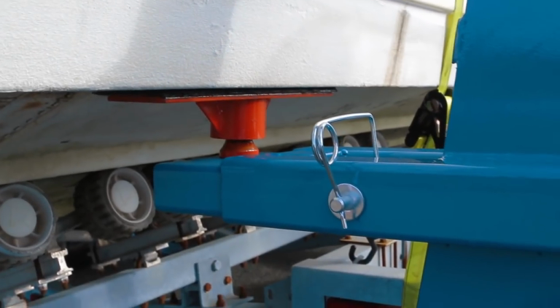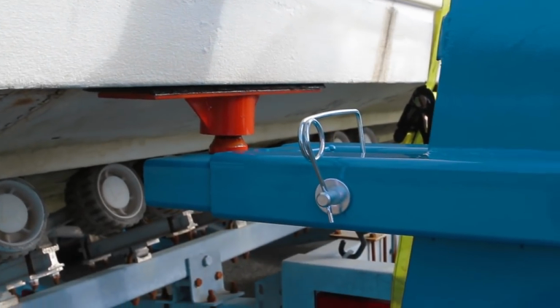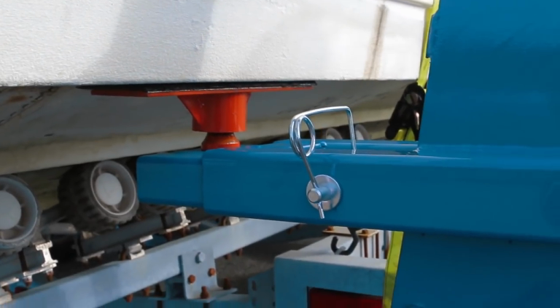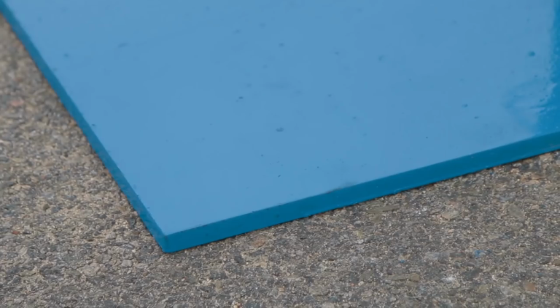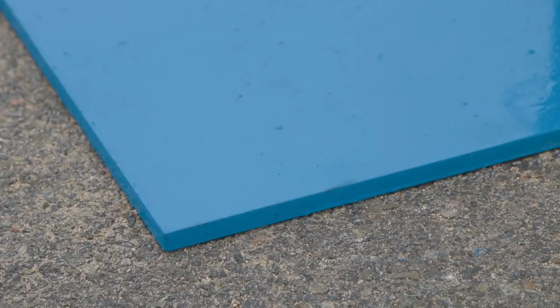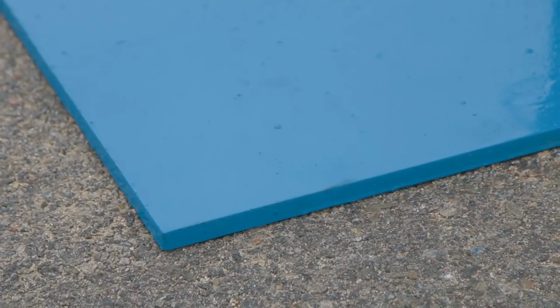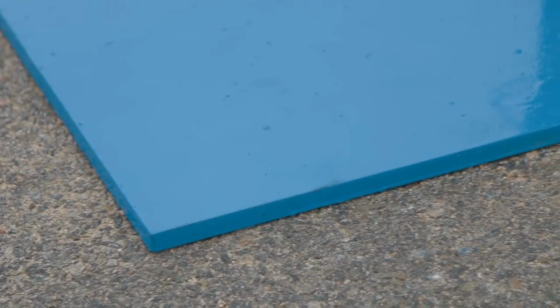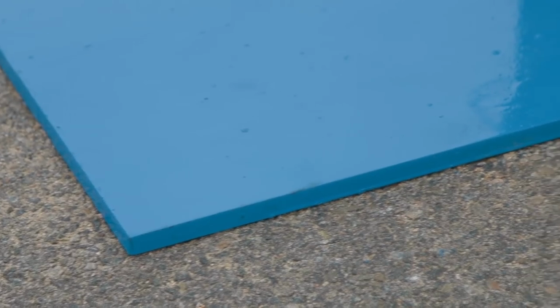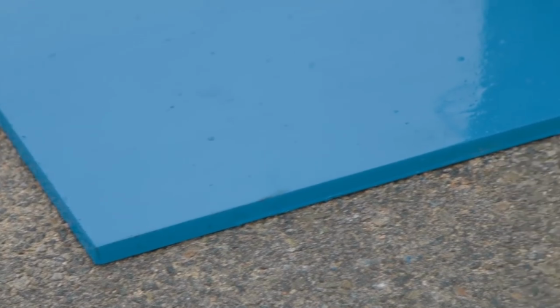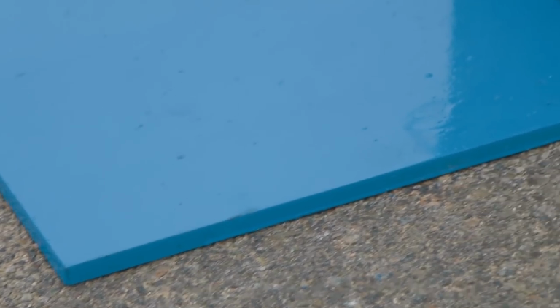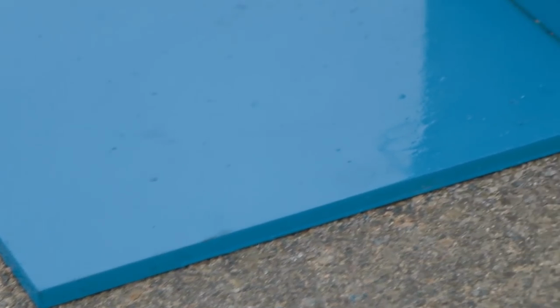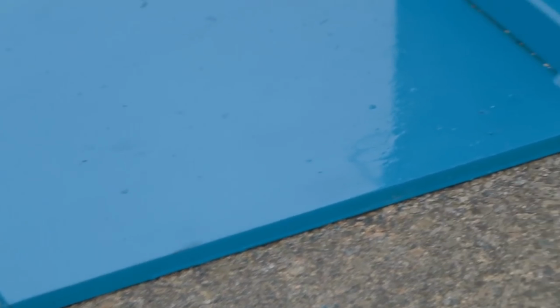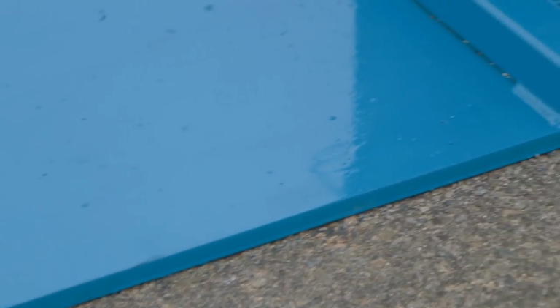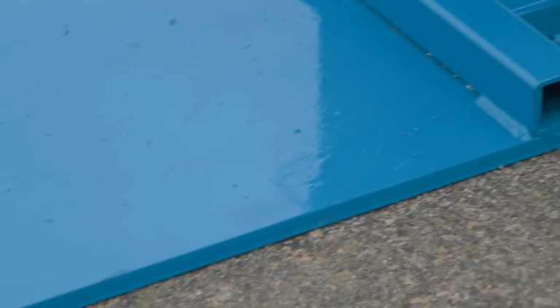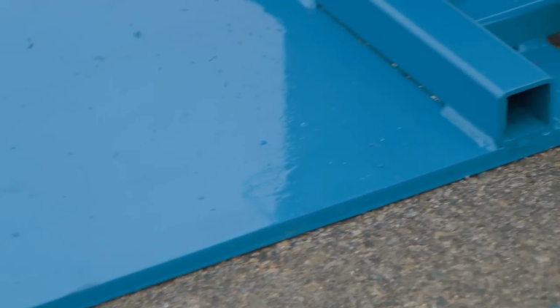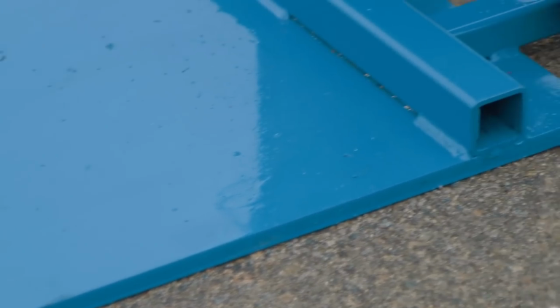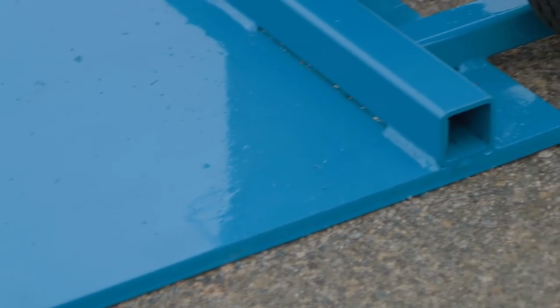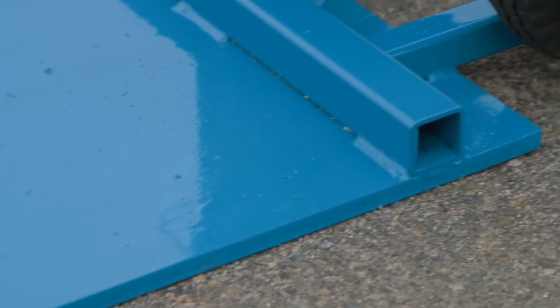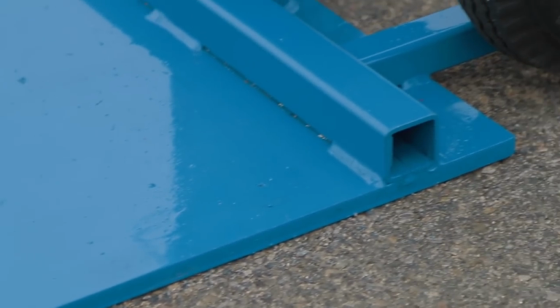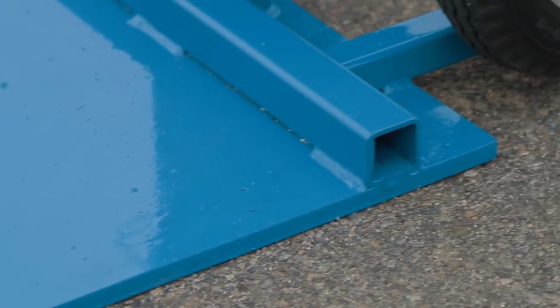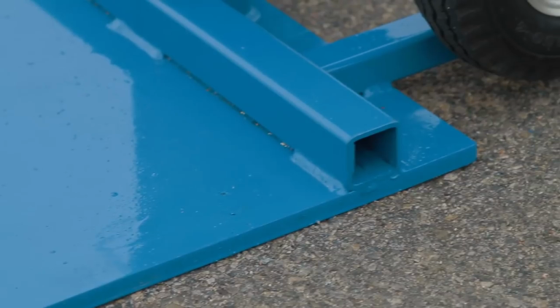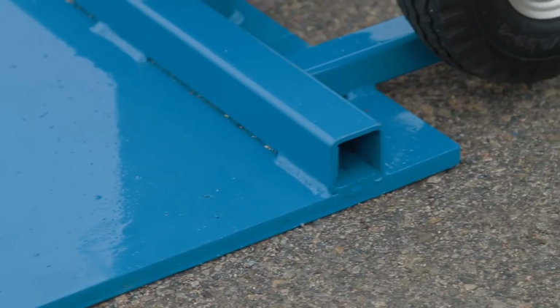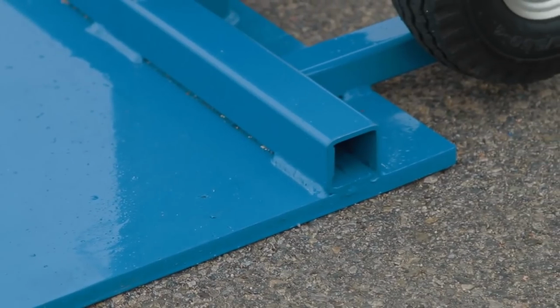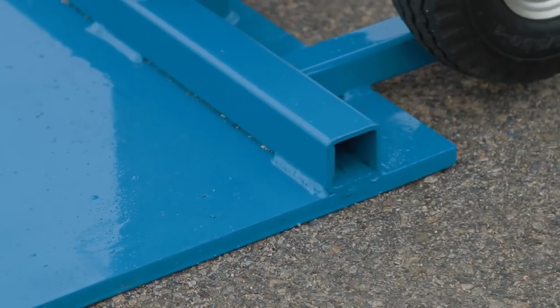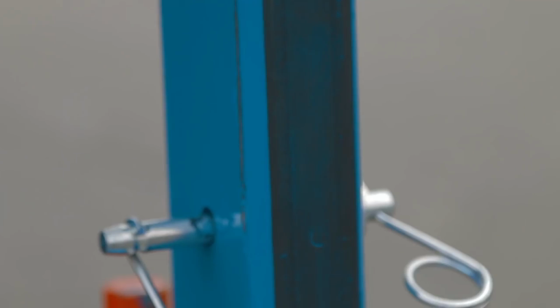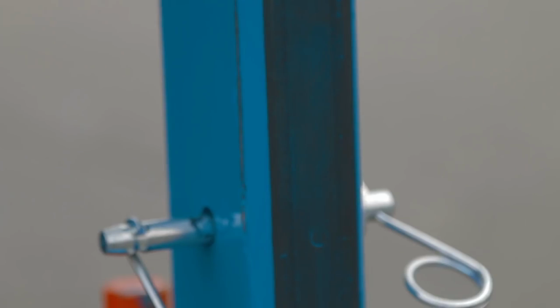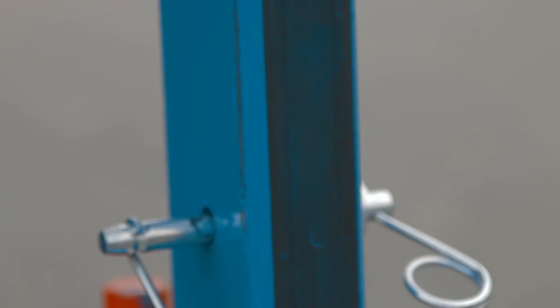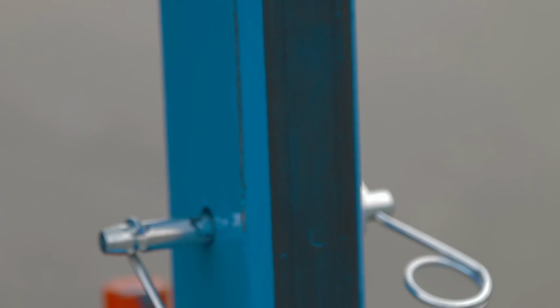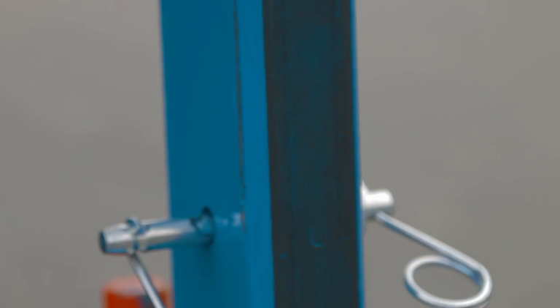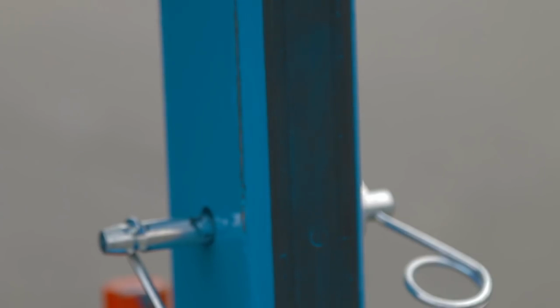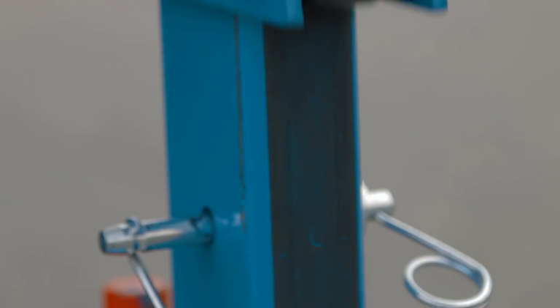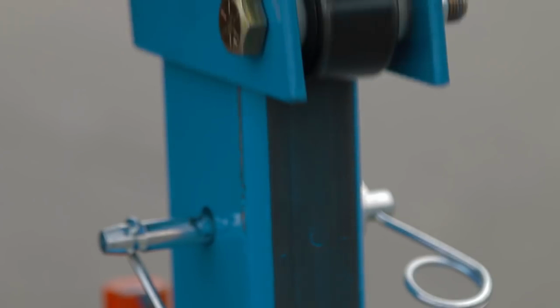Heavy duty steel plates, safety pins, non-binding rollers.